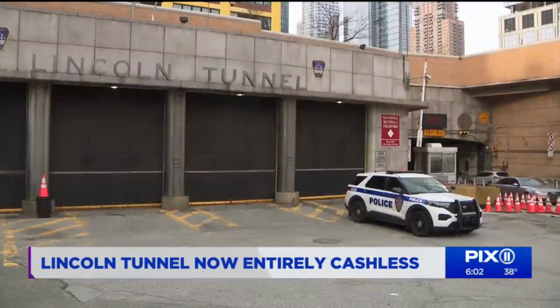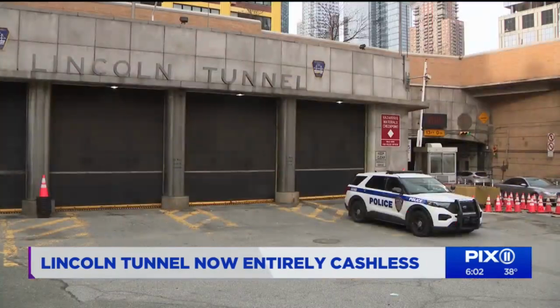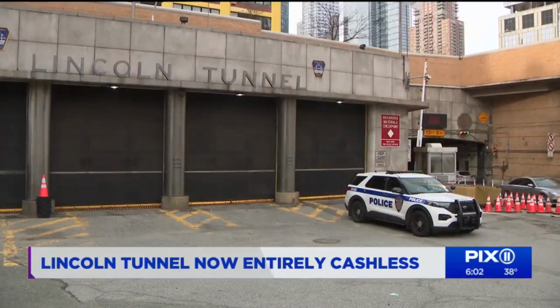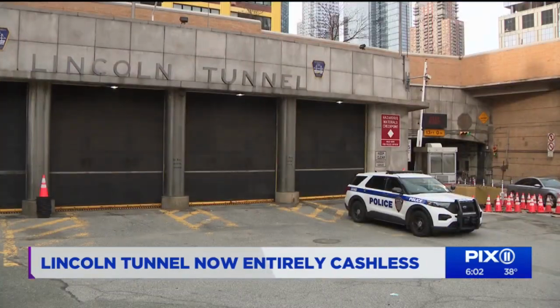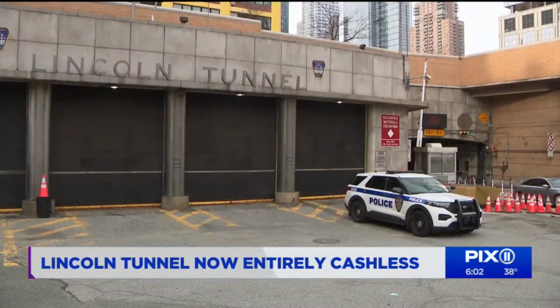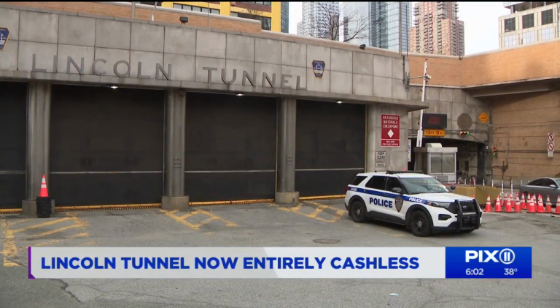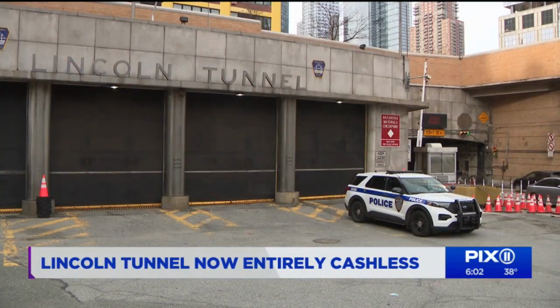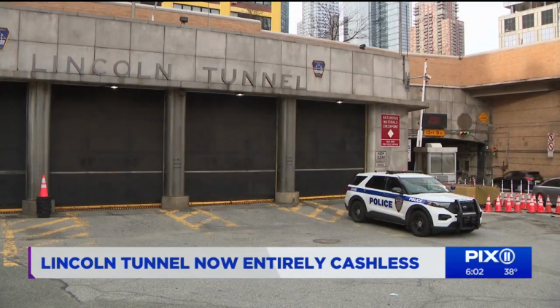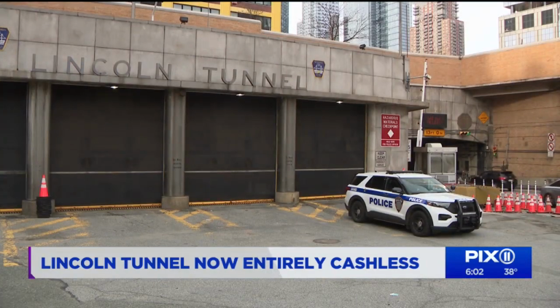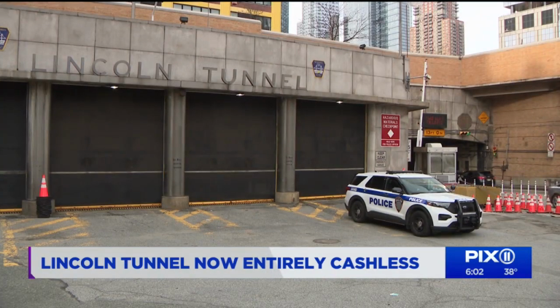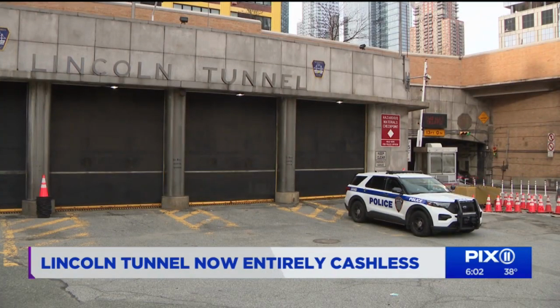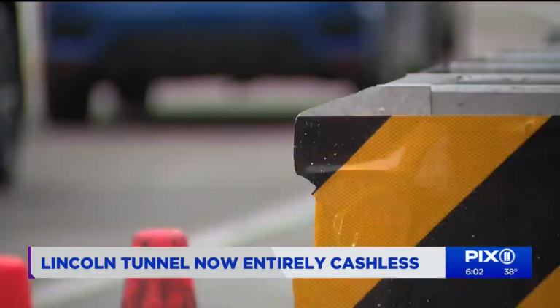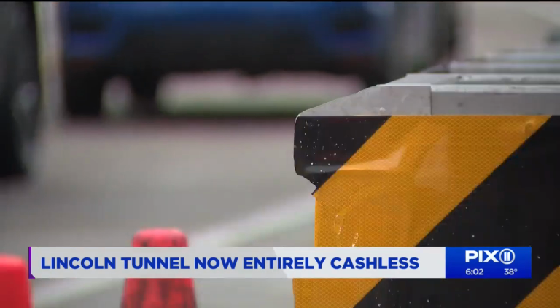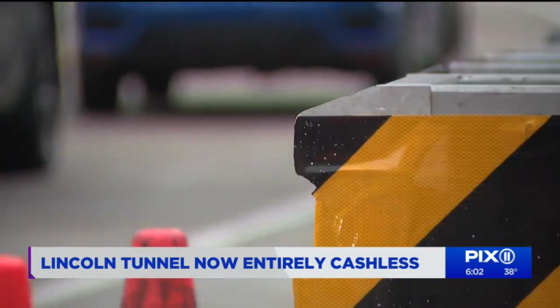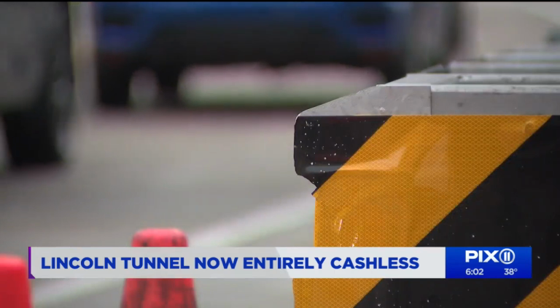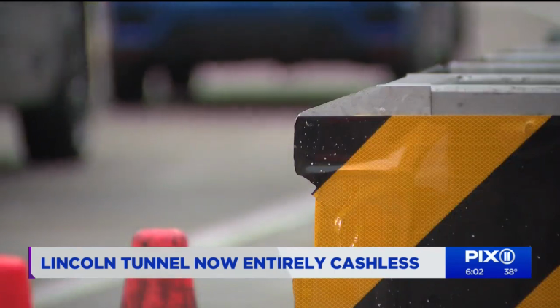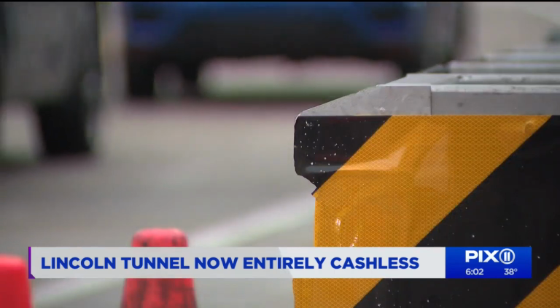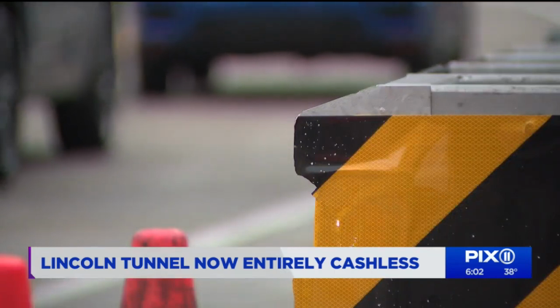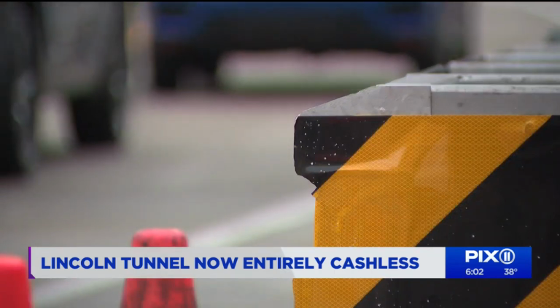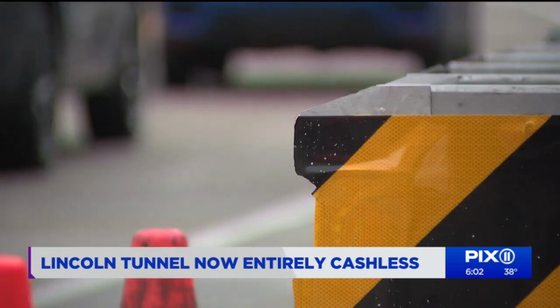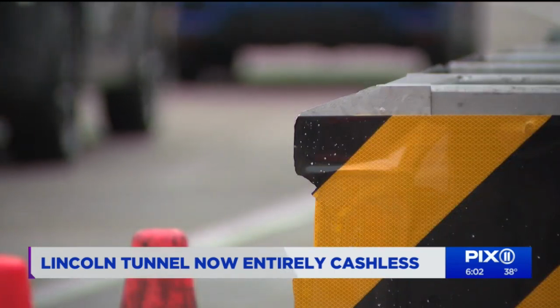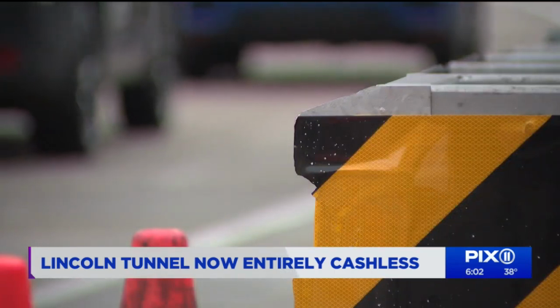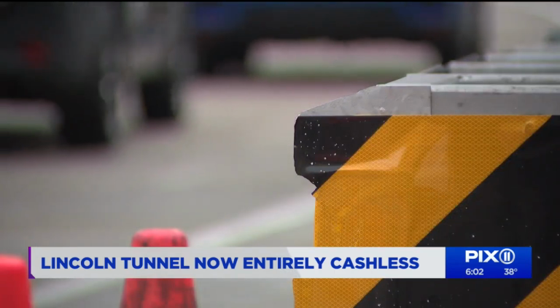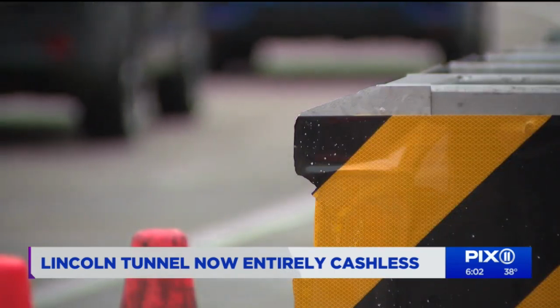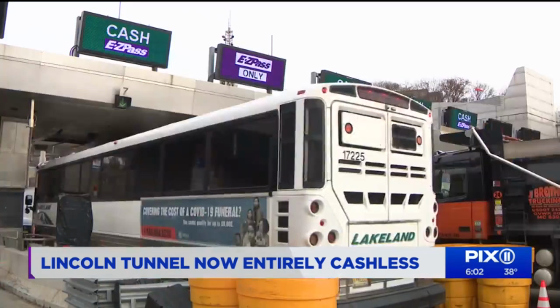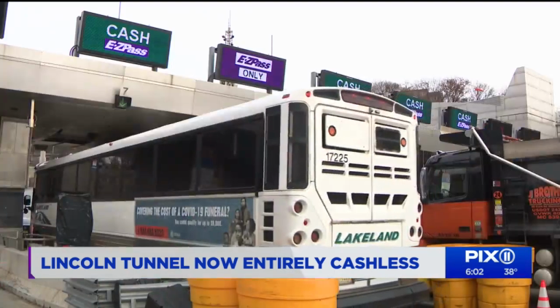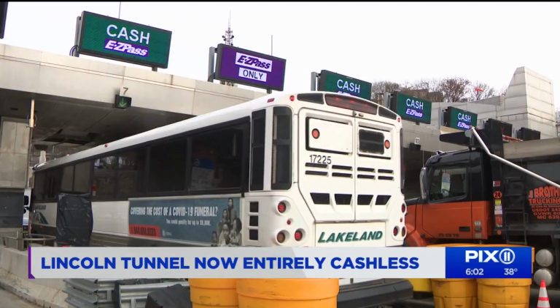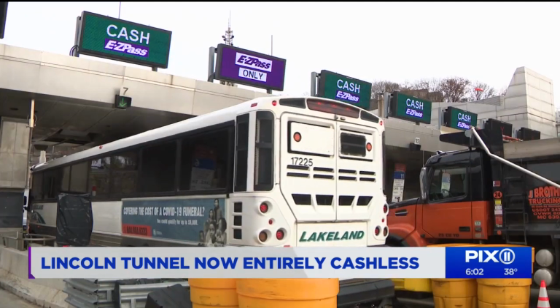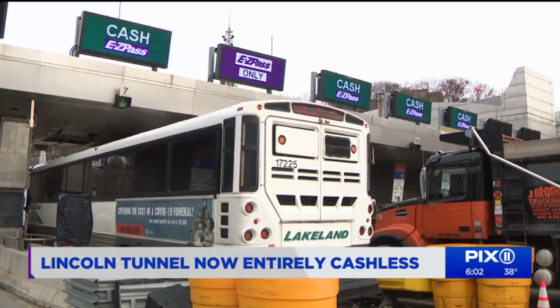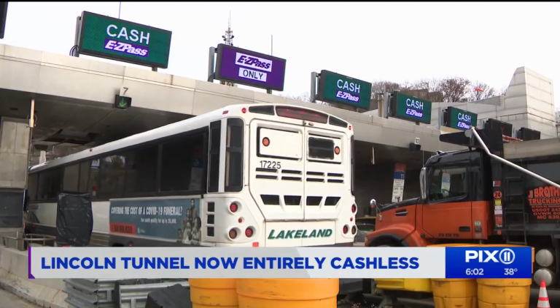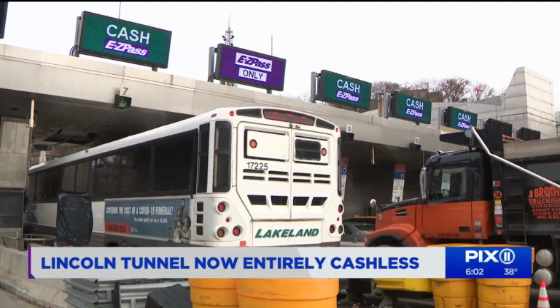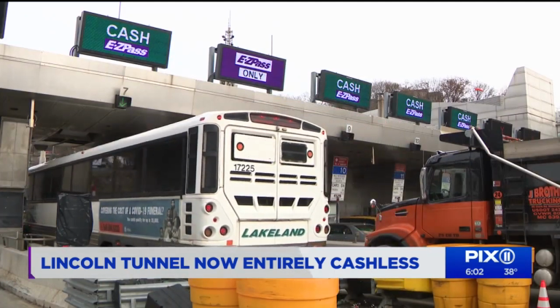The Port Authority says crashes actually decreased by 70% with the introduction of cashless tolling at the Bayonne and Goethals Bridges and Outer Bridge Crossing.